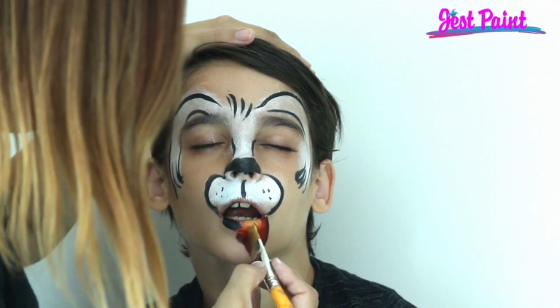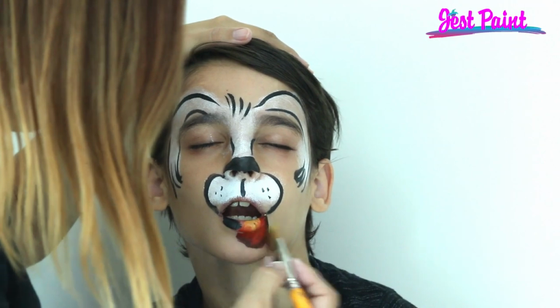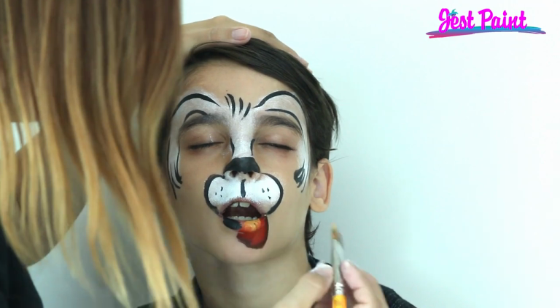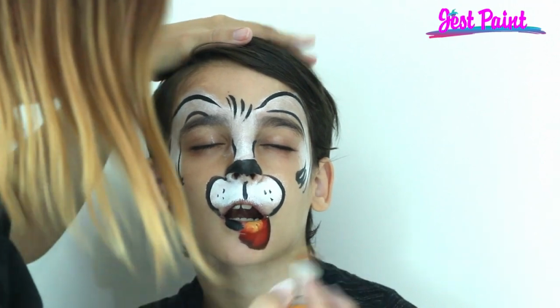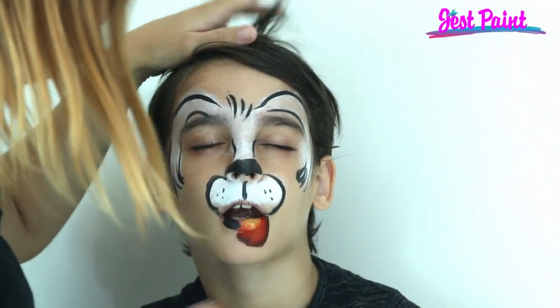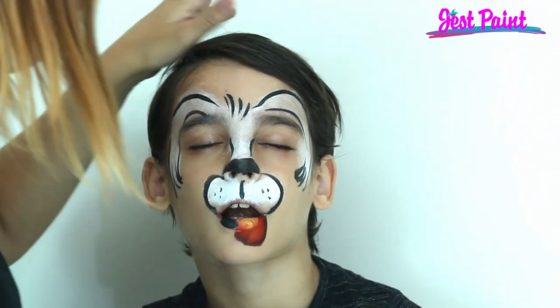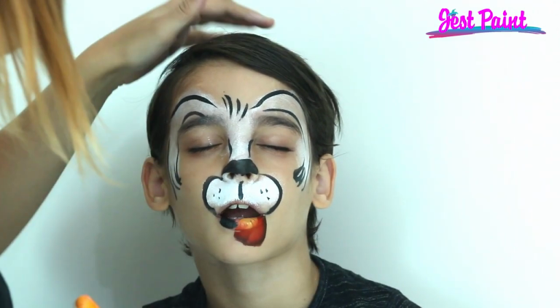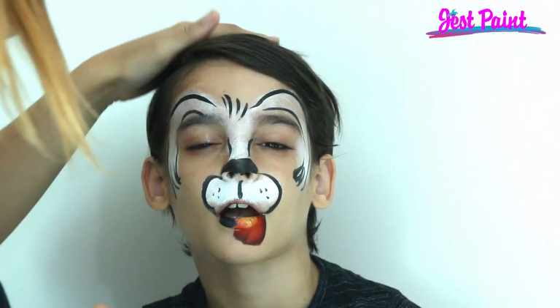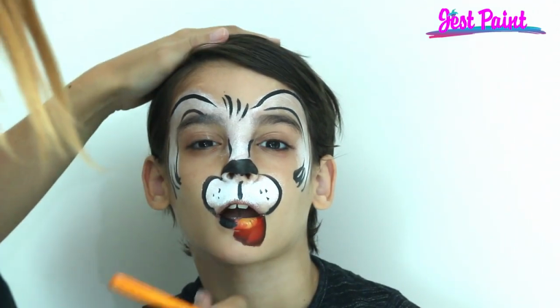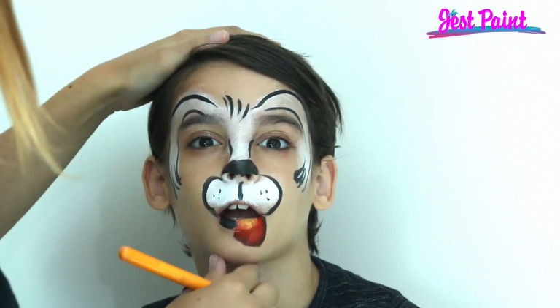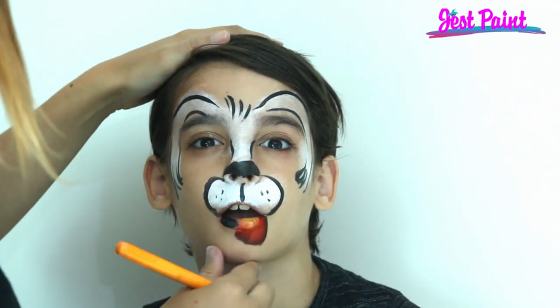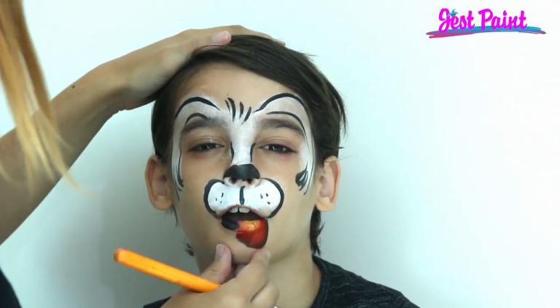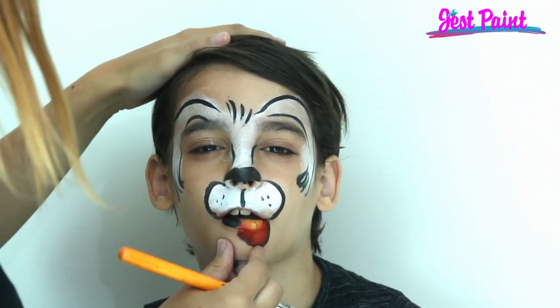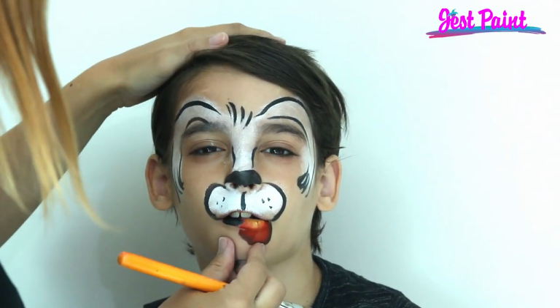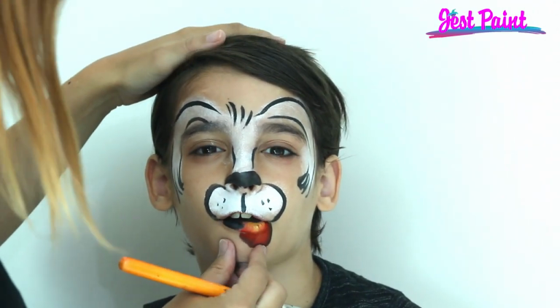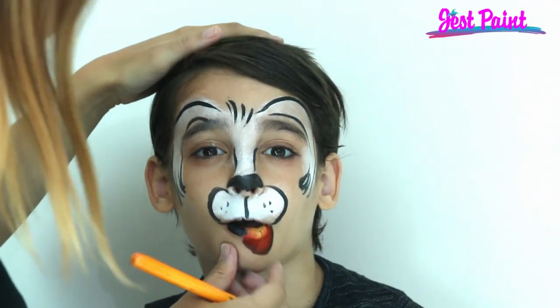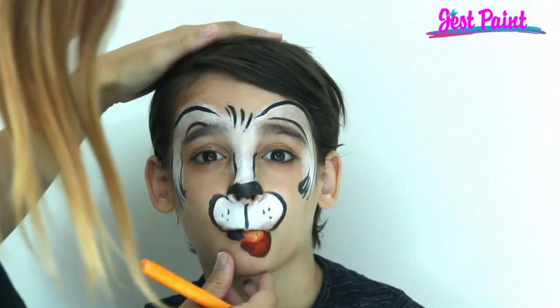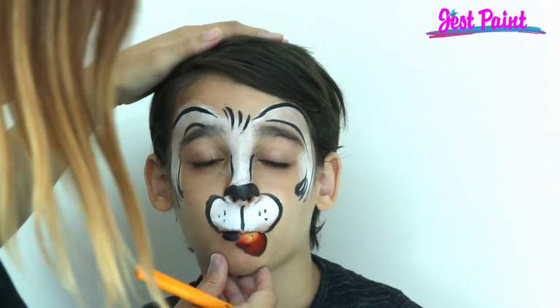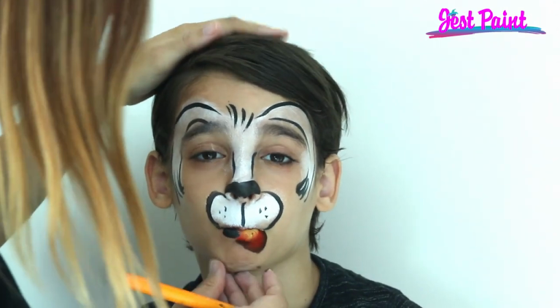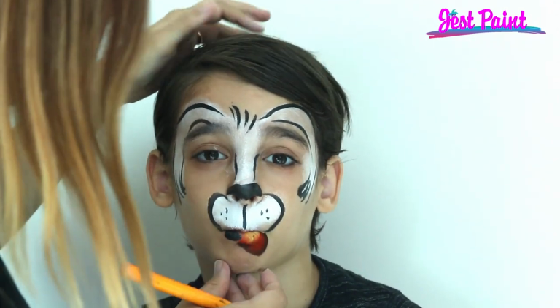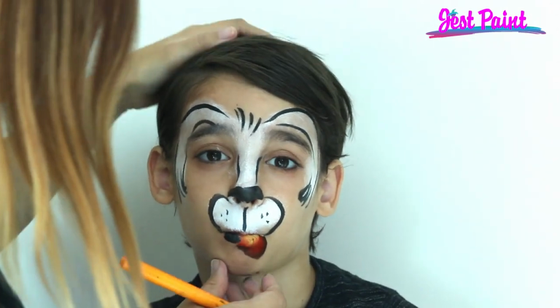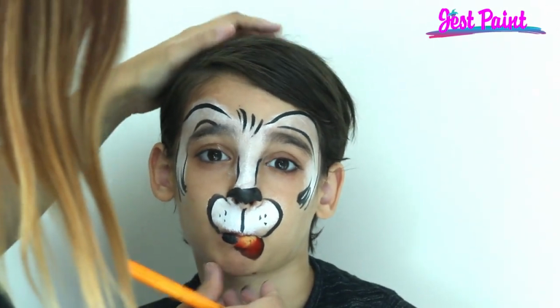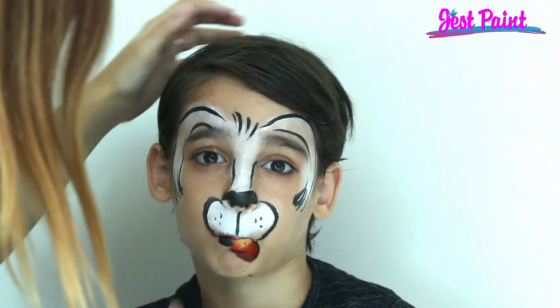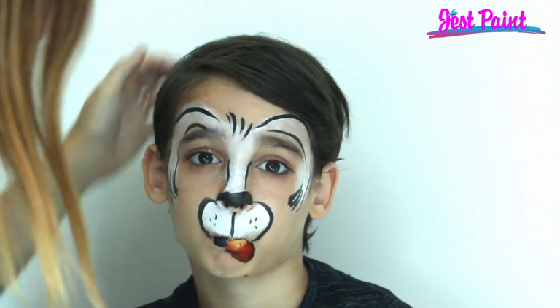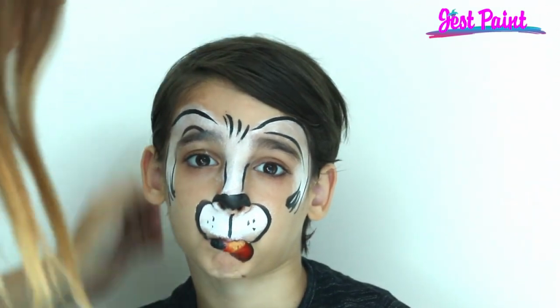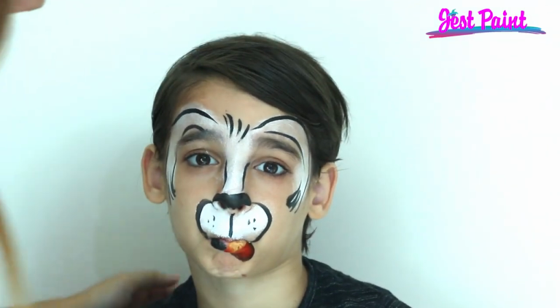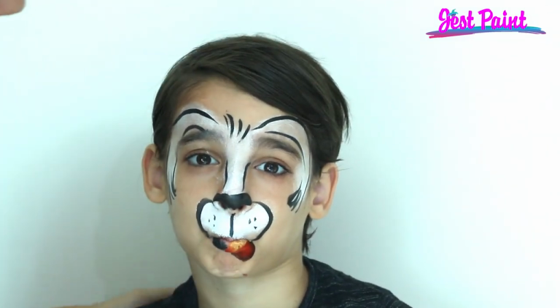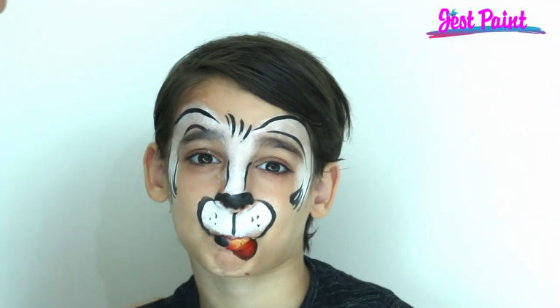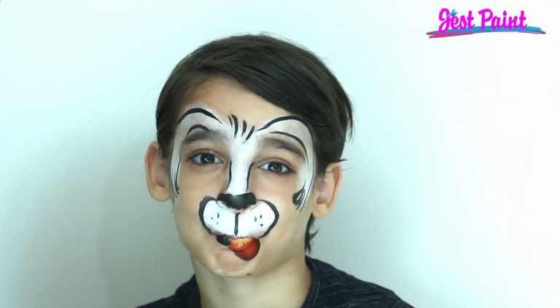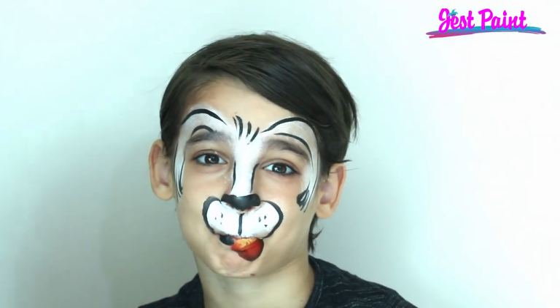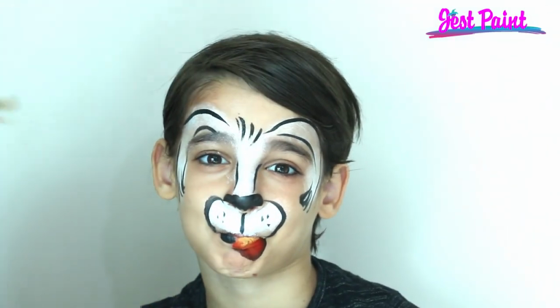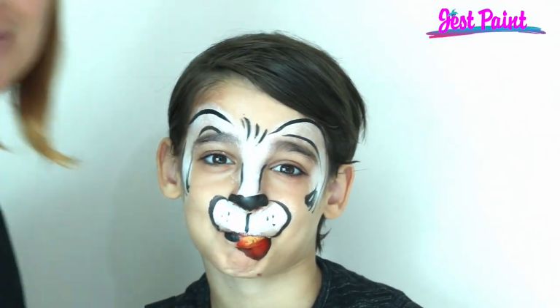Now you have a little drooling puppy. Can you close your mouth? Aww, you're so cute.